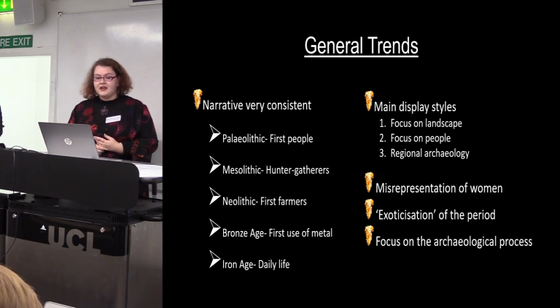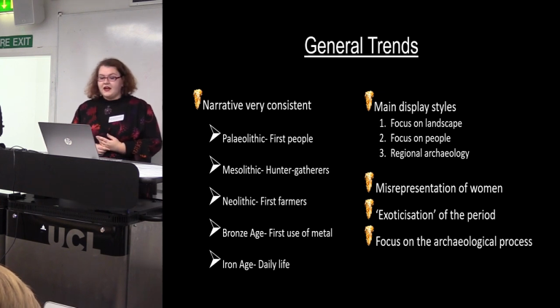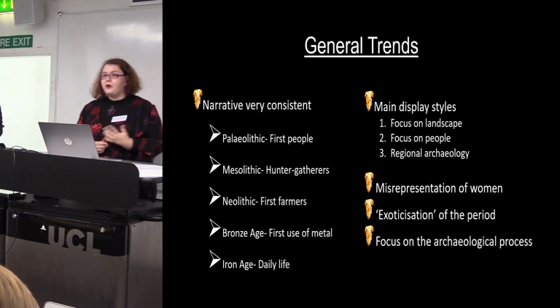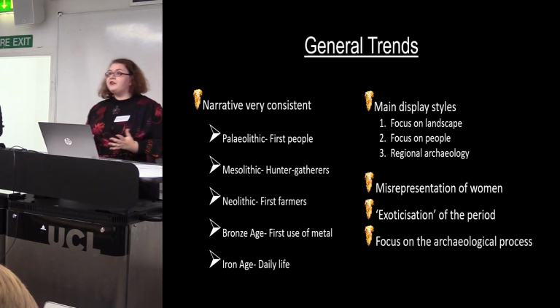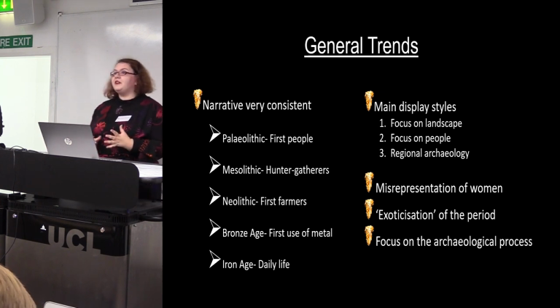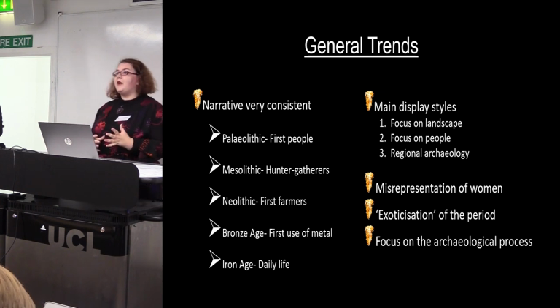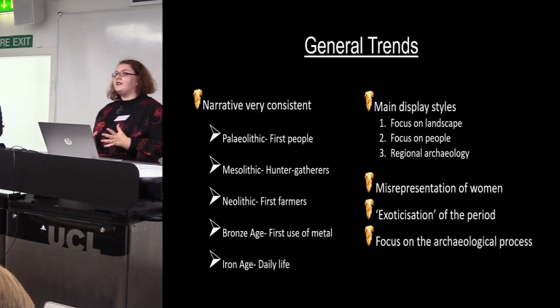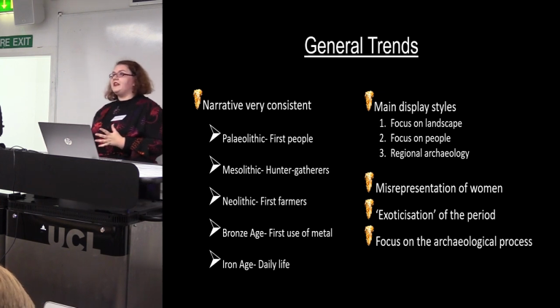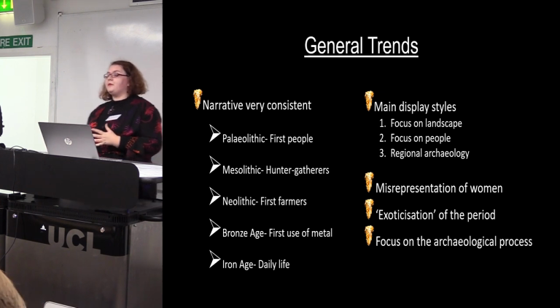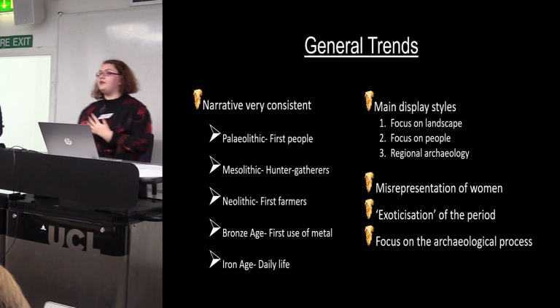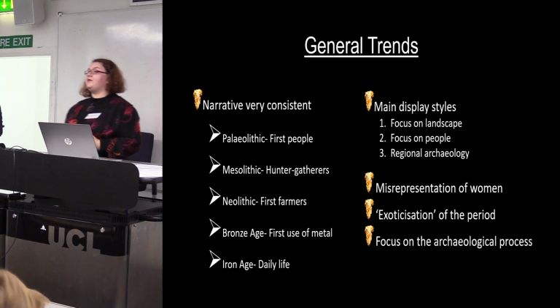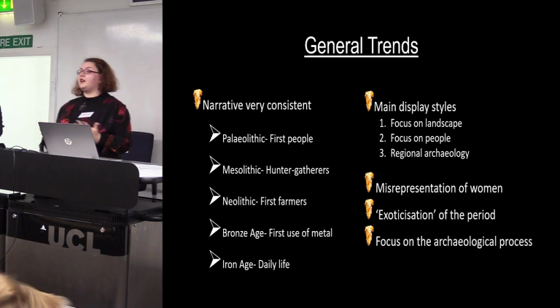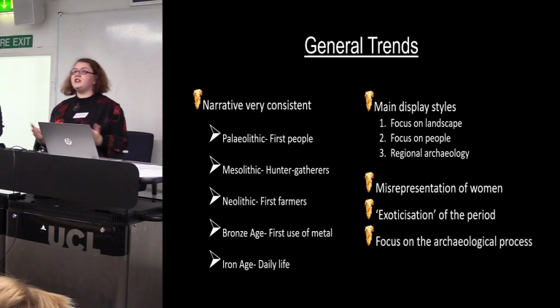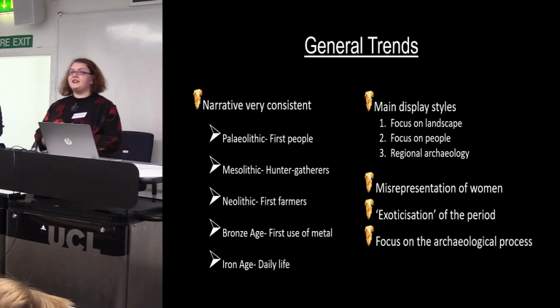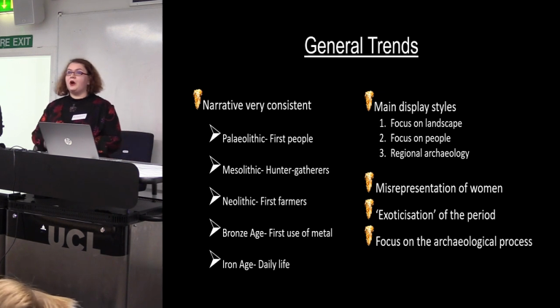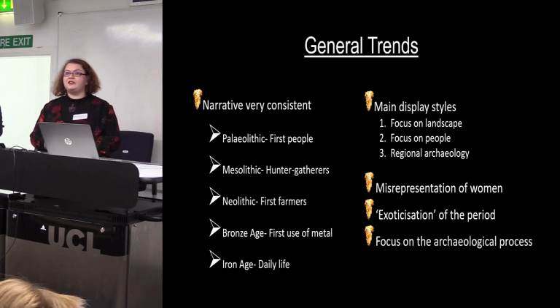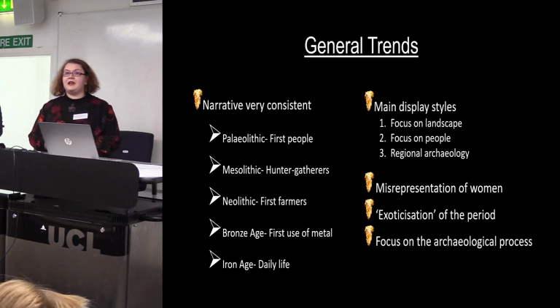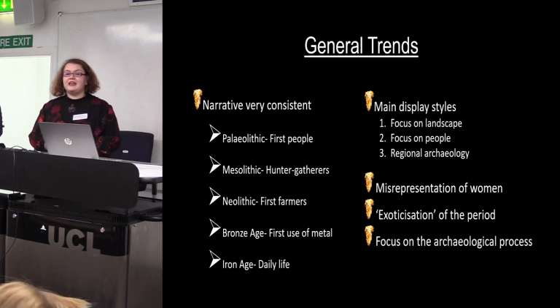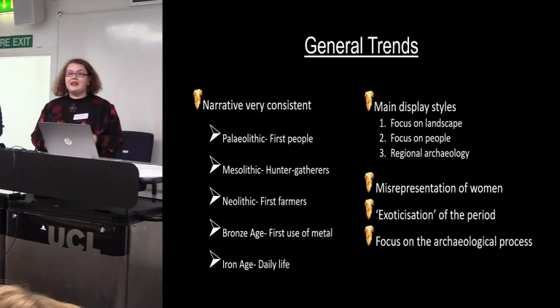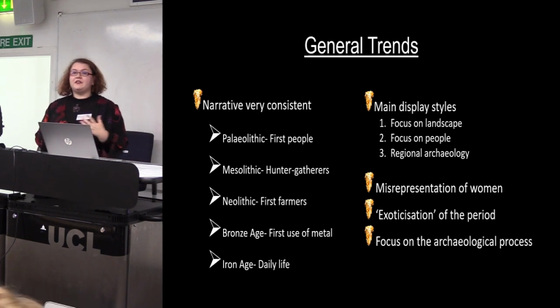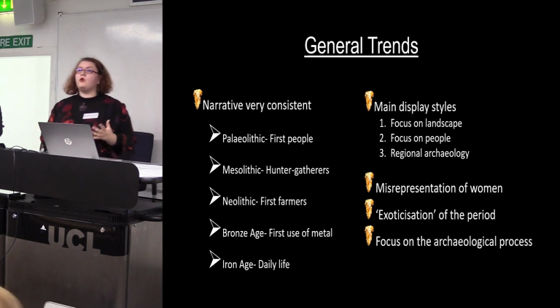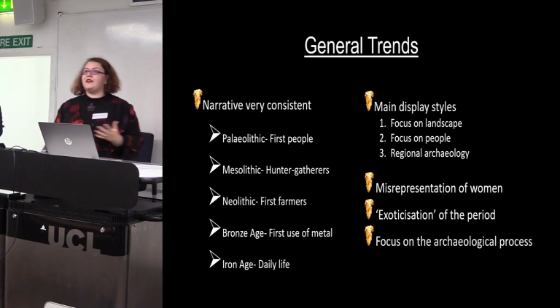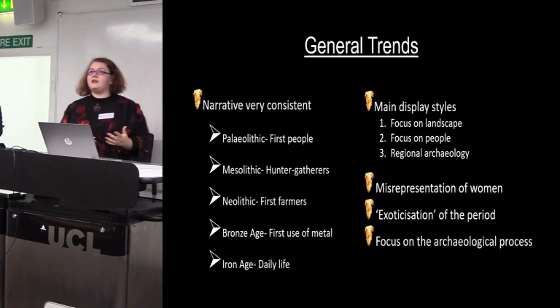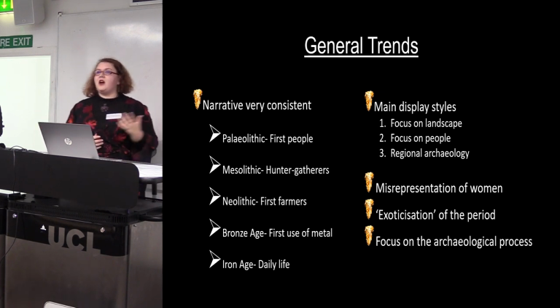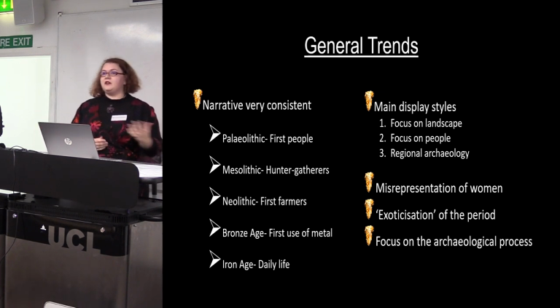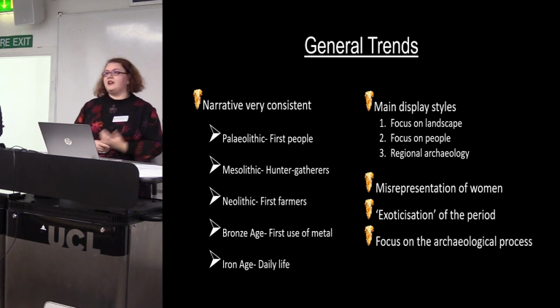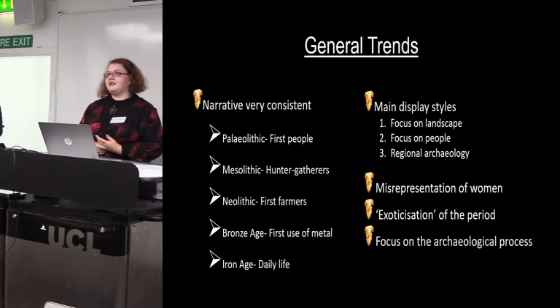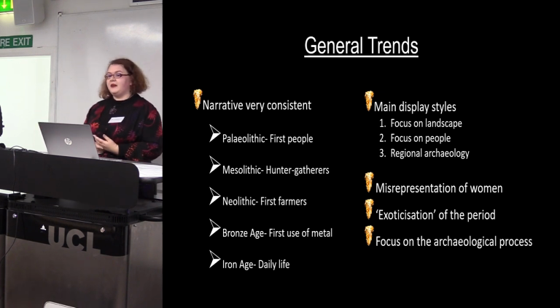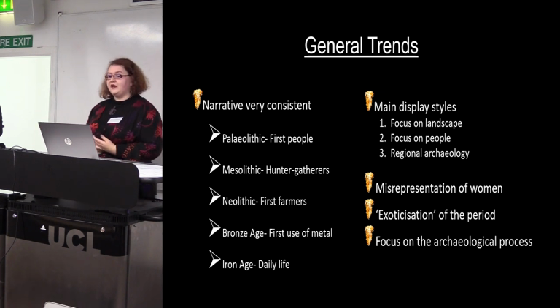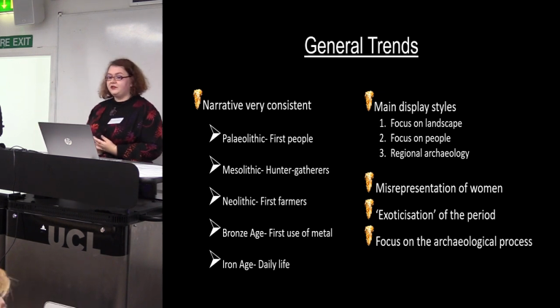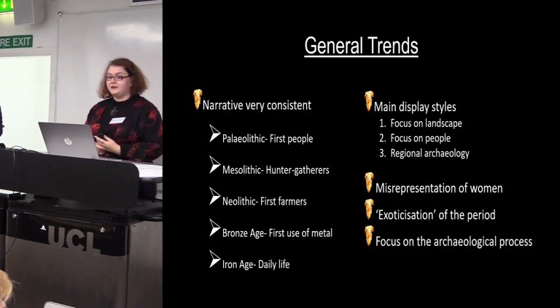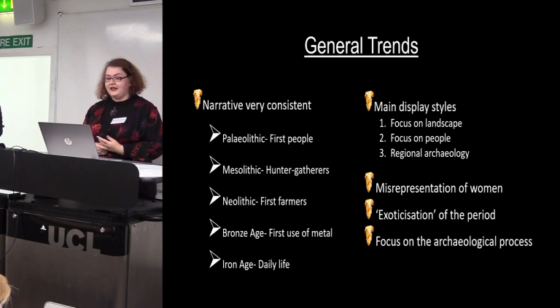And often when the process of archaeology is put on display, it's always alongside prehistory displays.